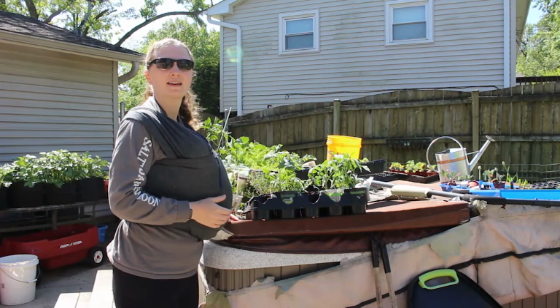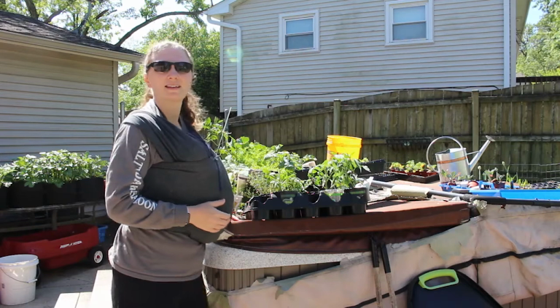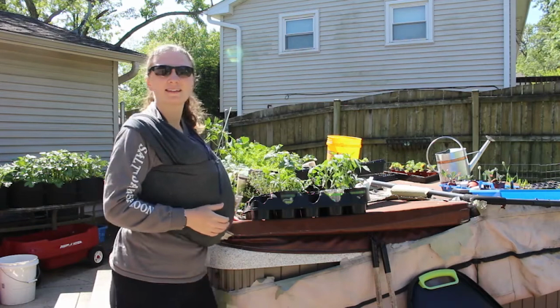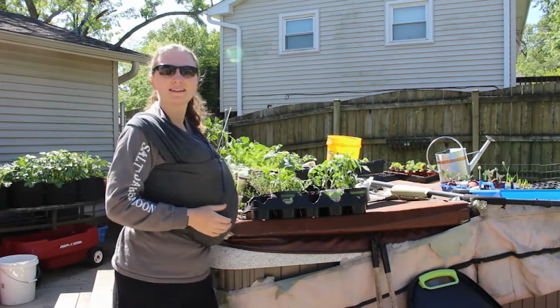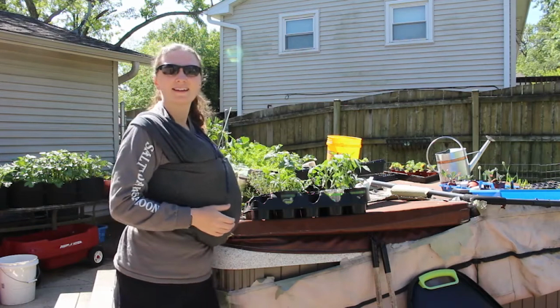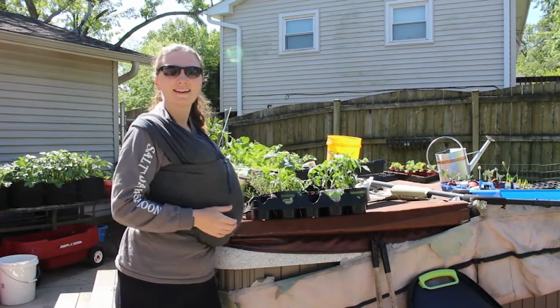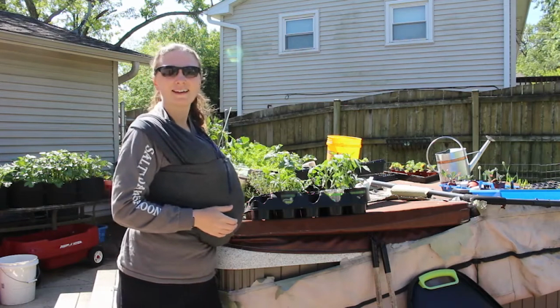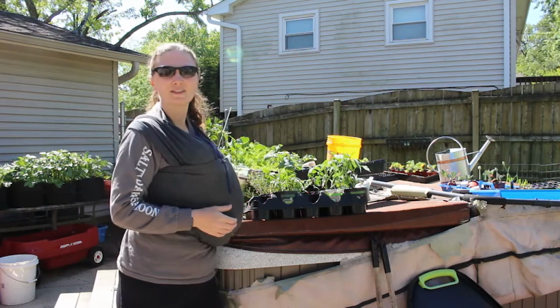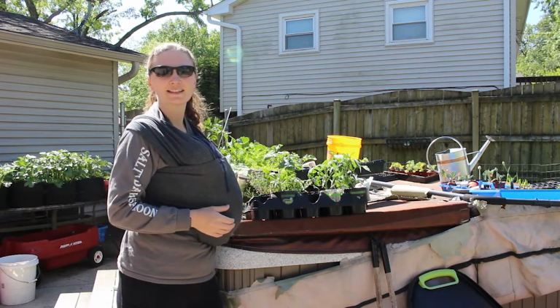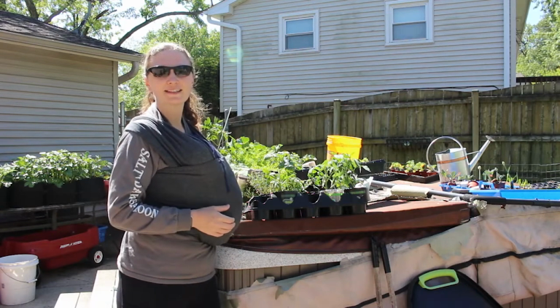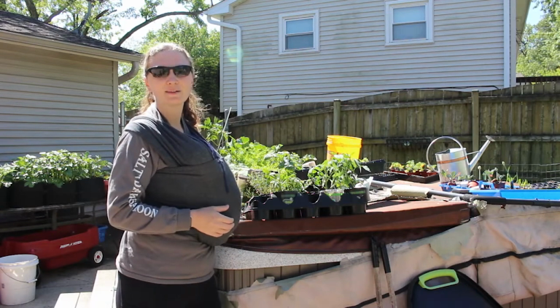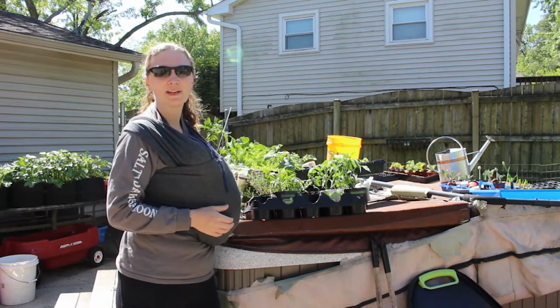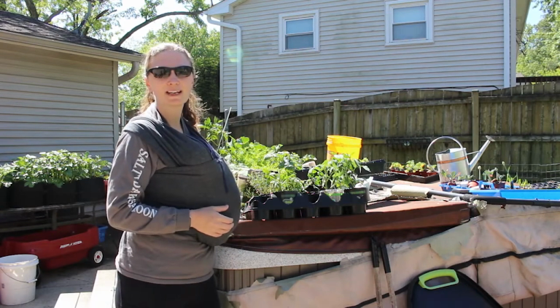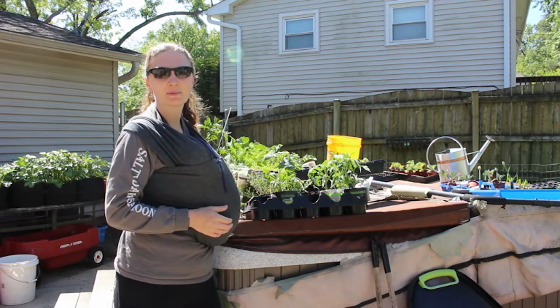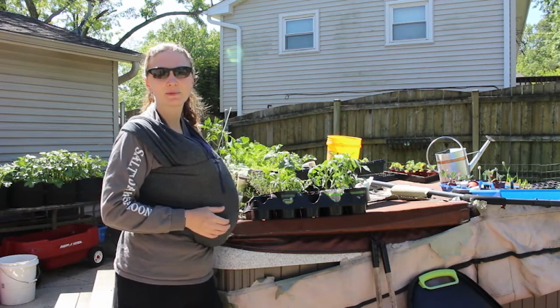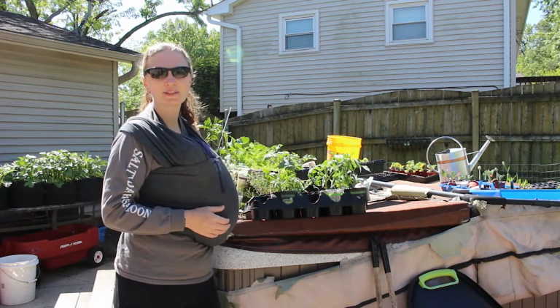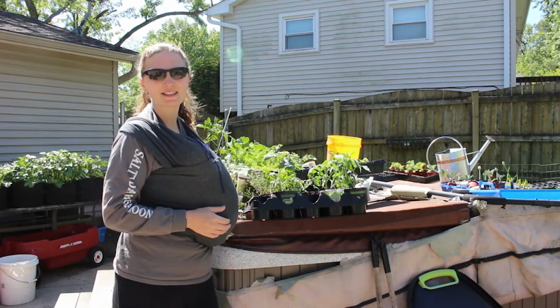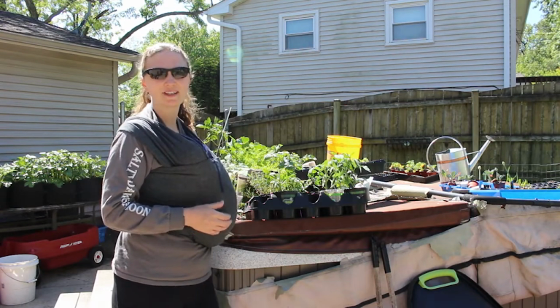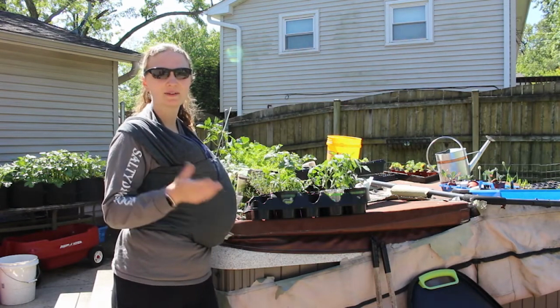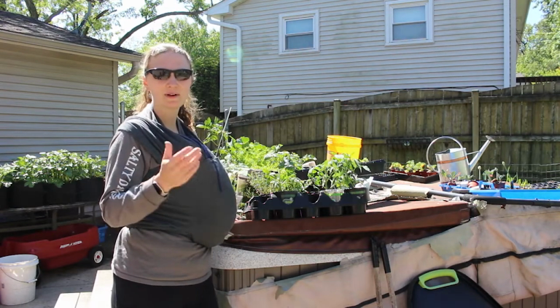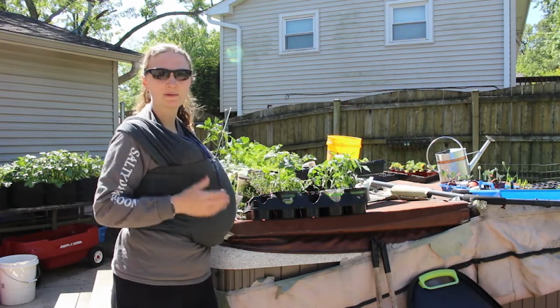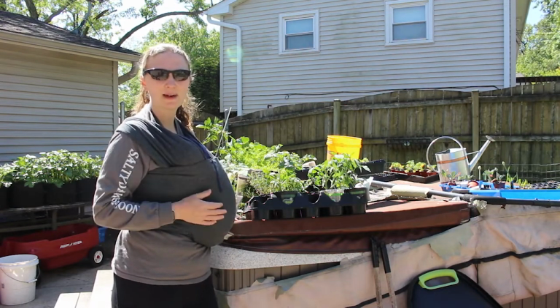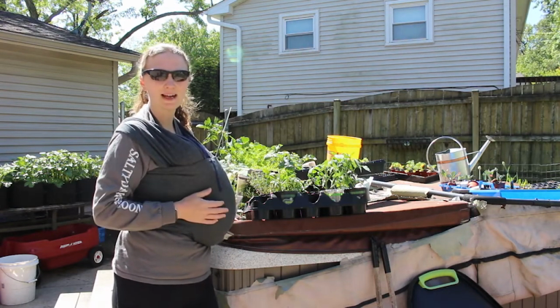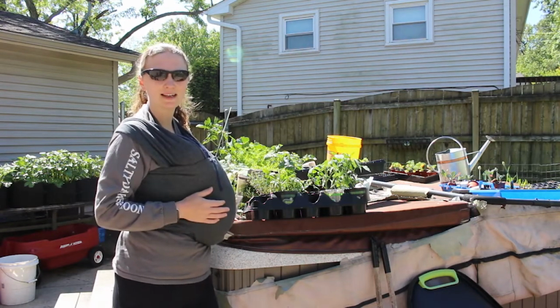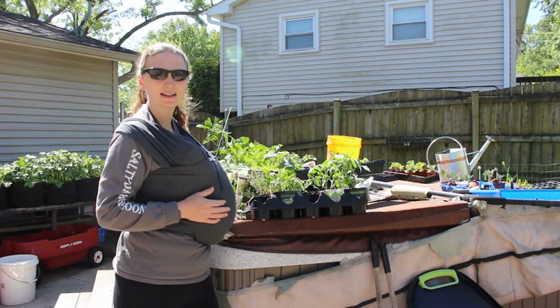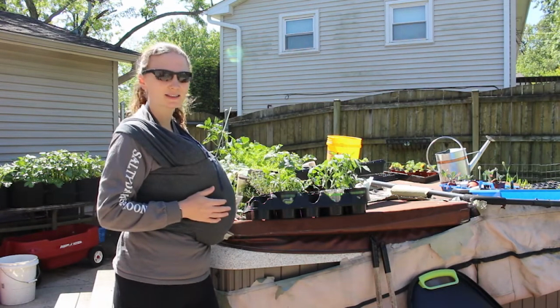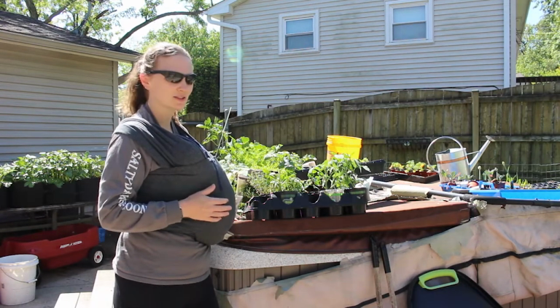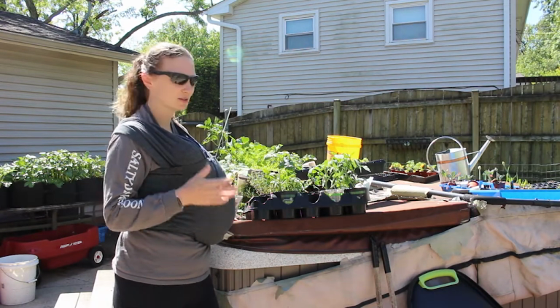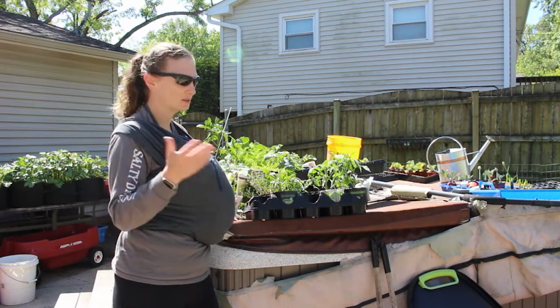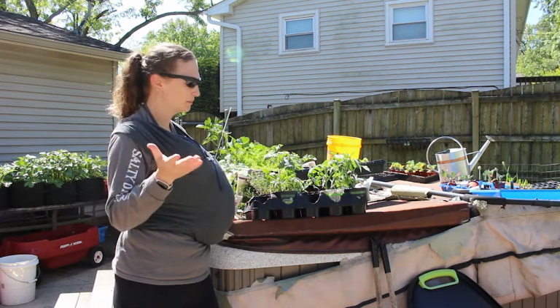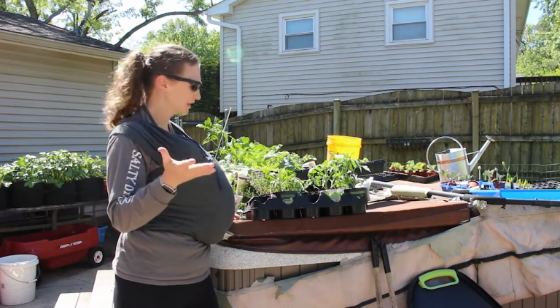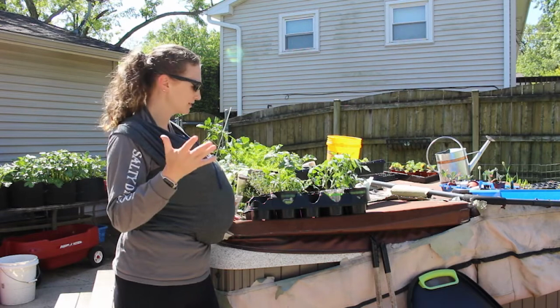Hey friends, Amanda here, Bare Bones Living. Welcome back to my garden.